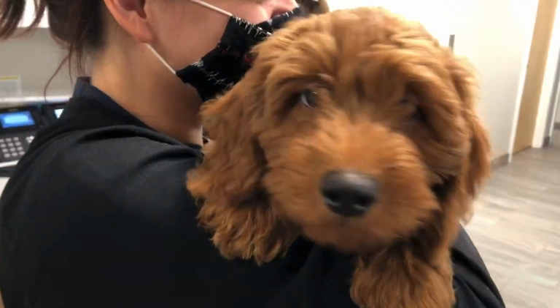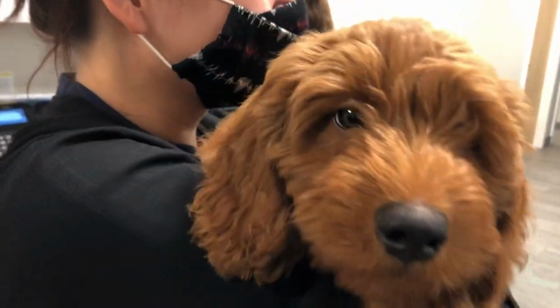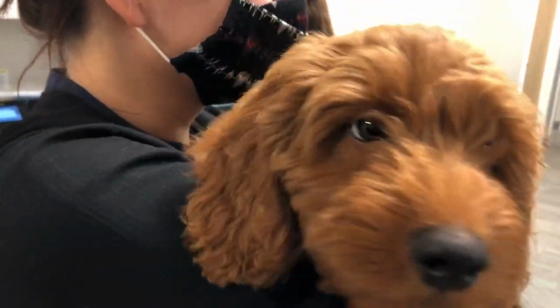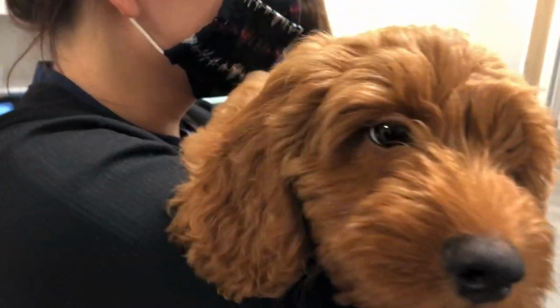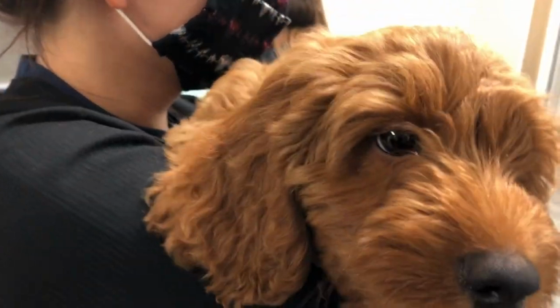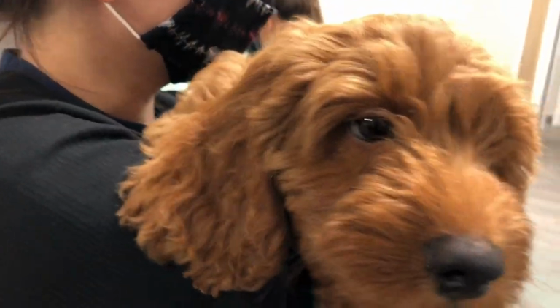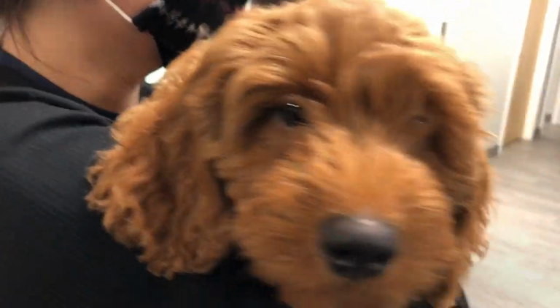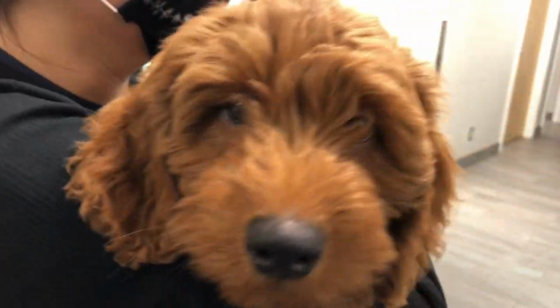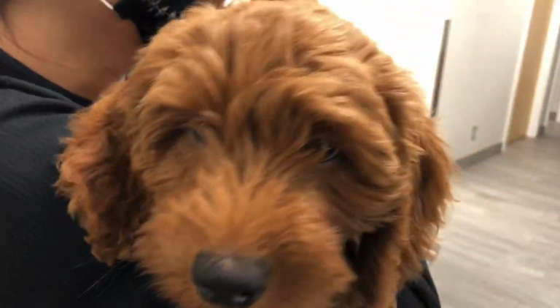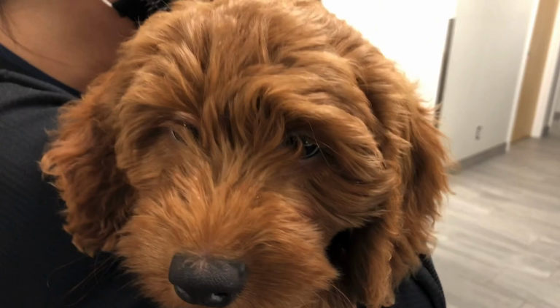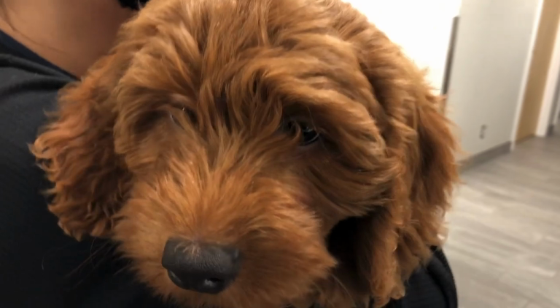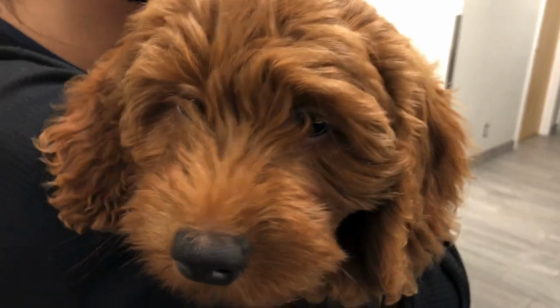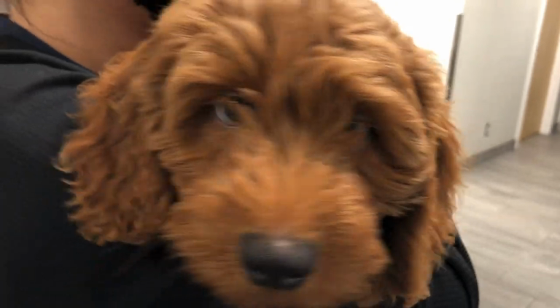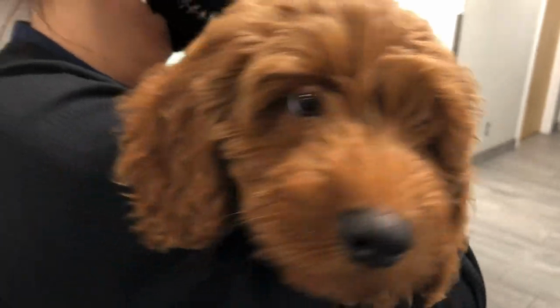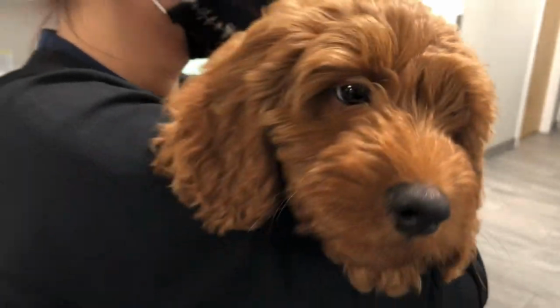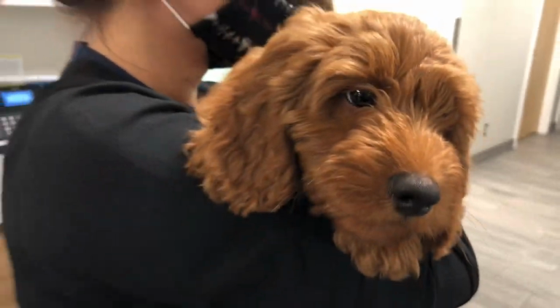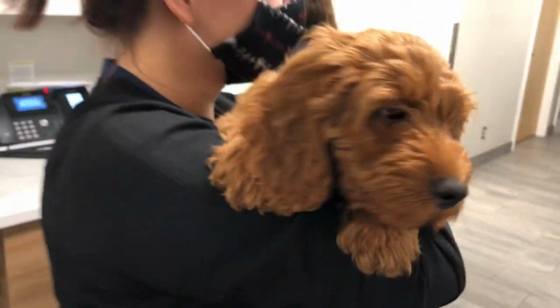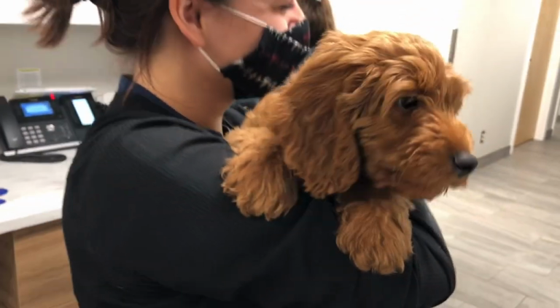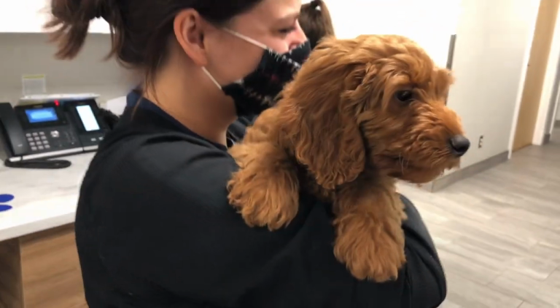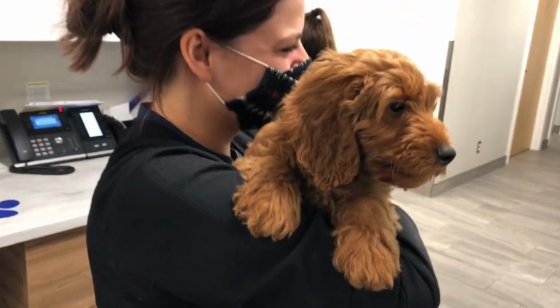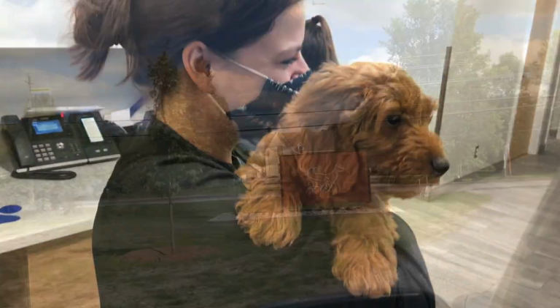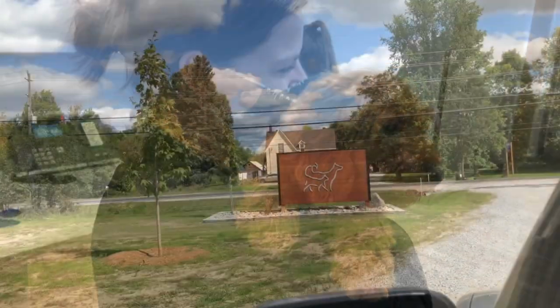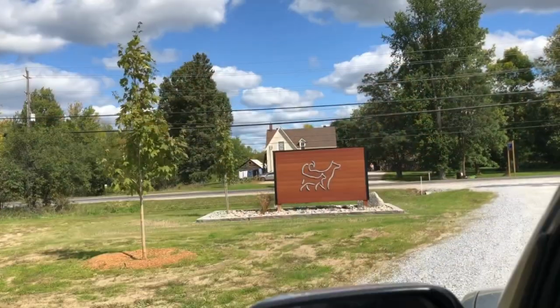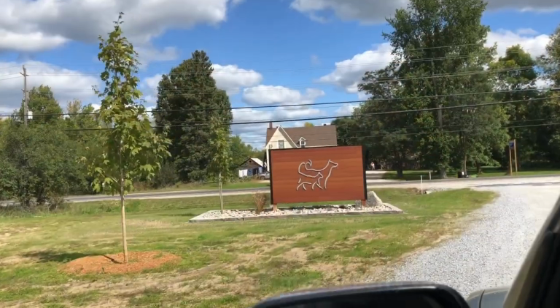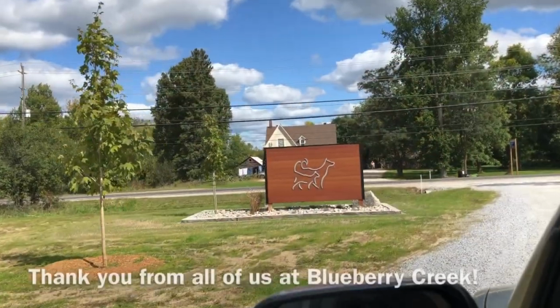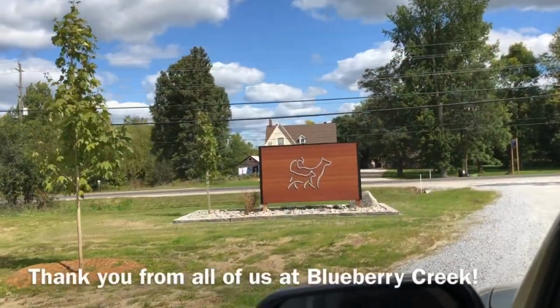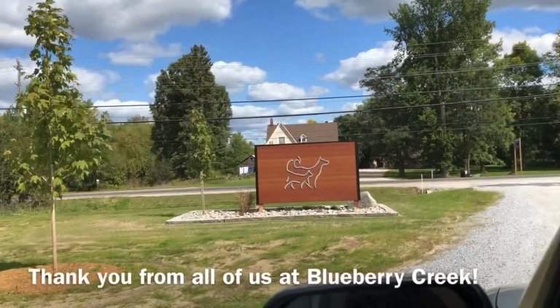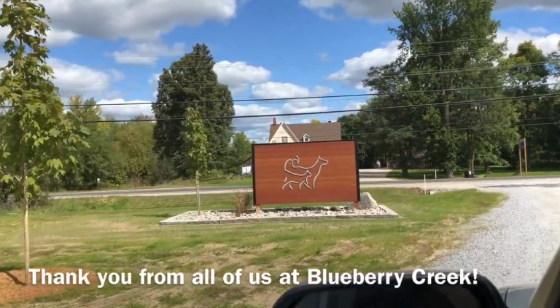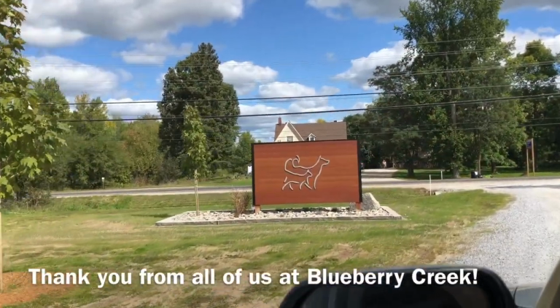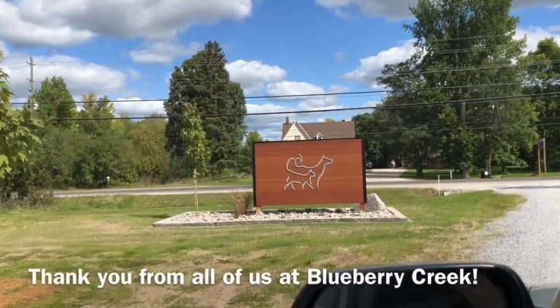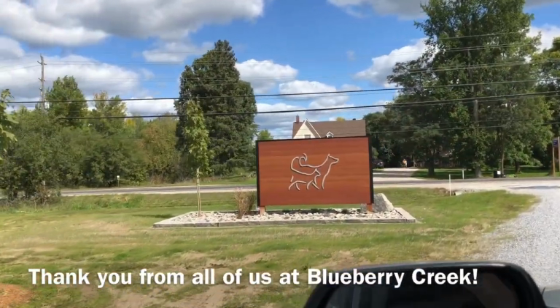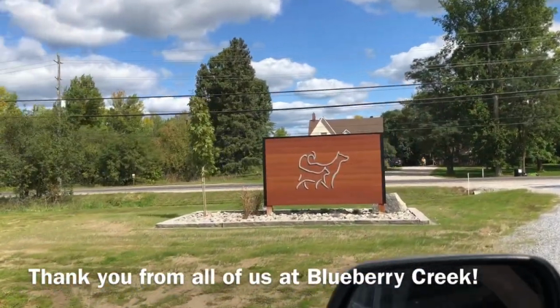Thank you to everyone for your support with our new building. We look forward to seeing you and your pet family in the near future. Thank you.